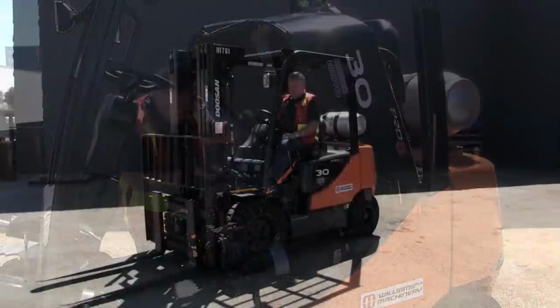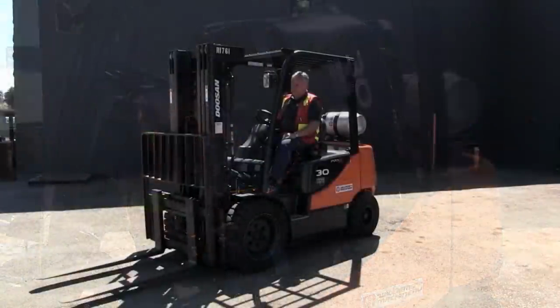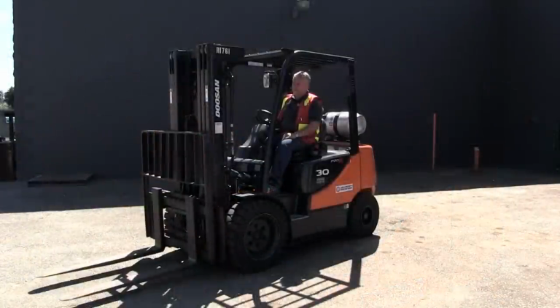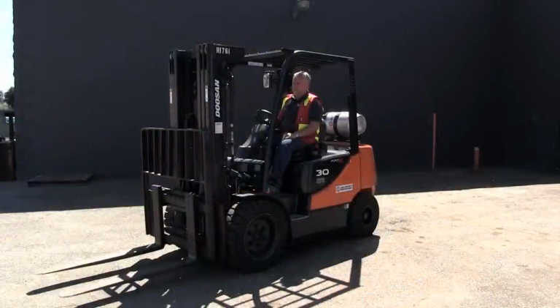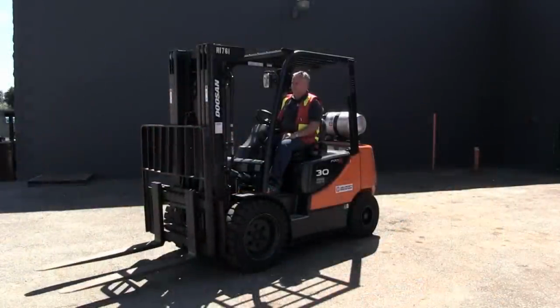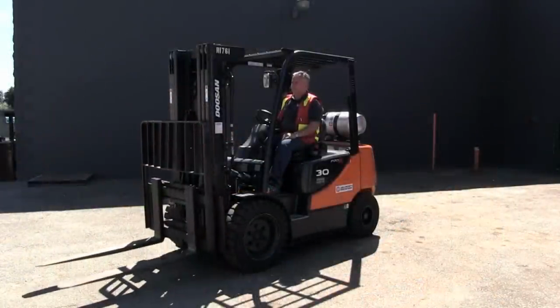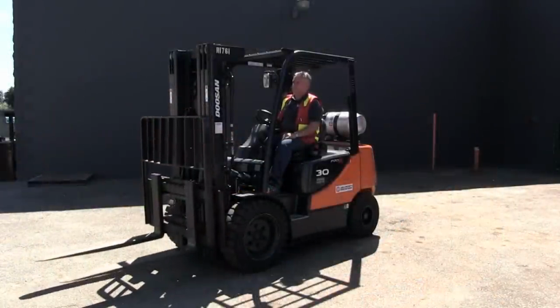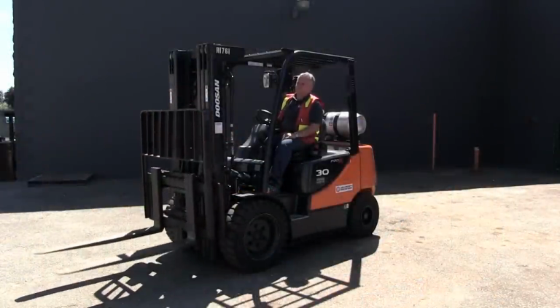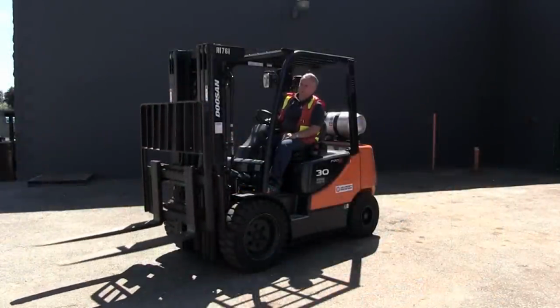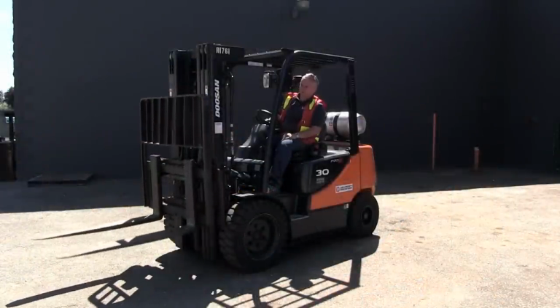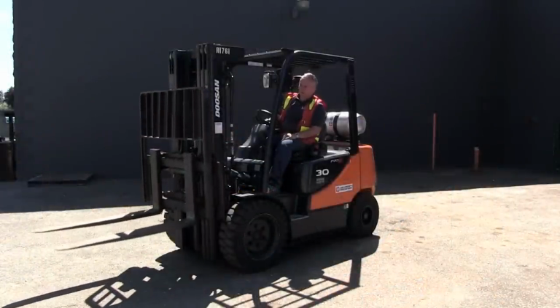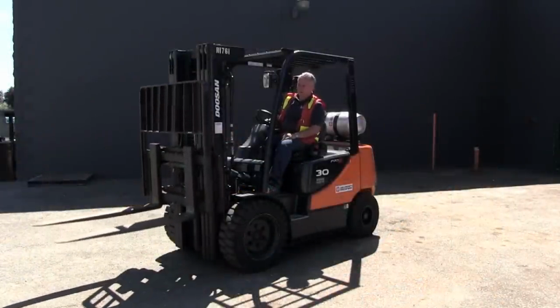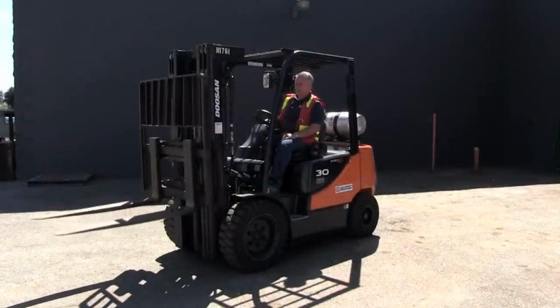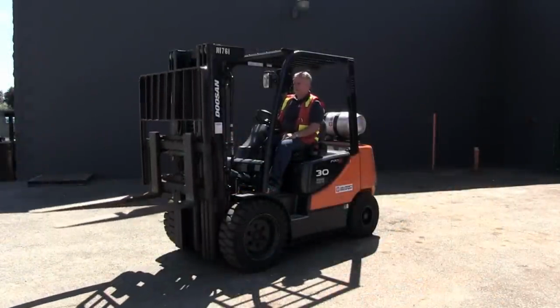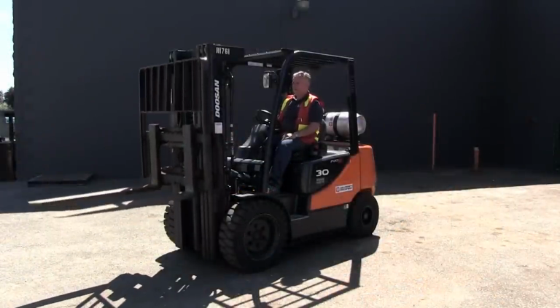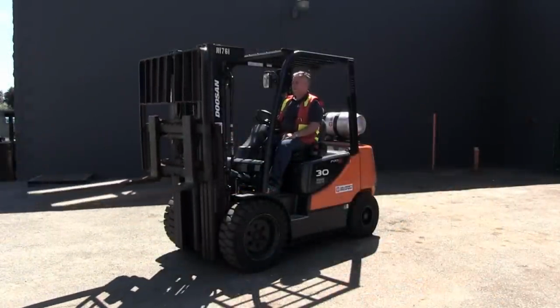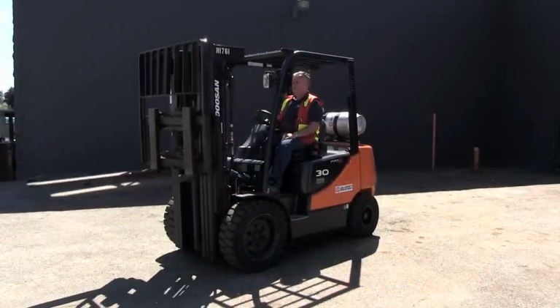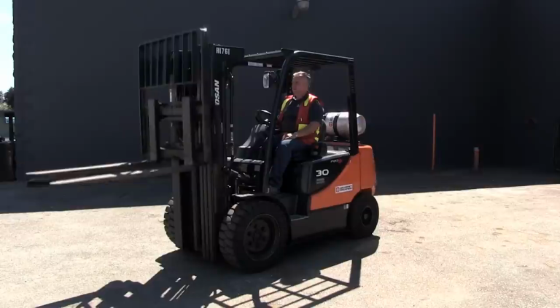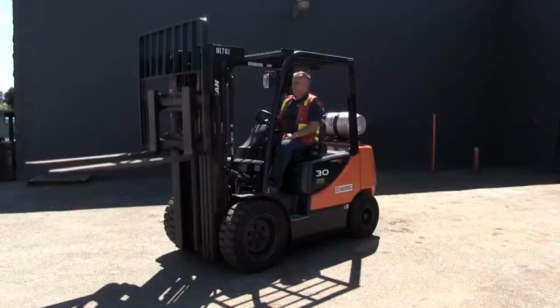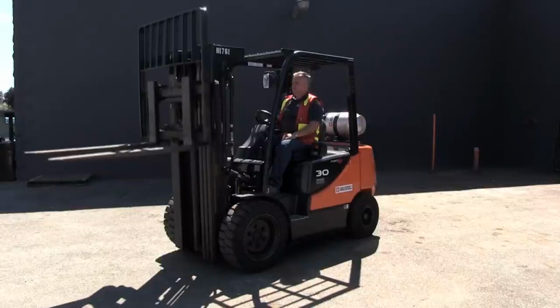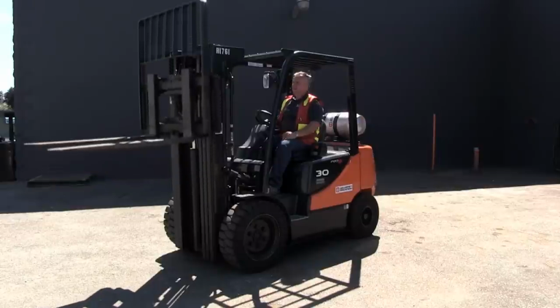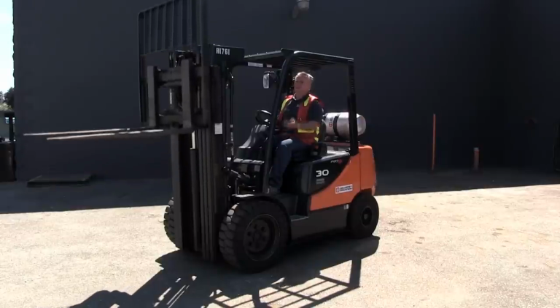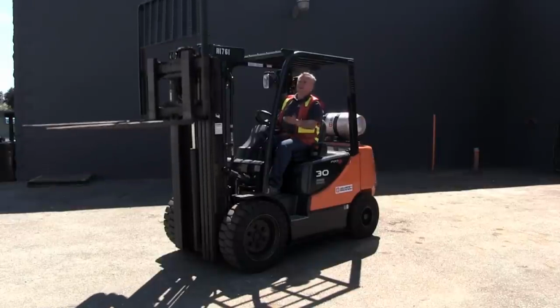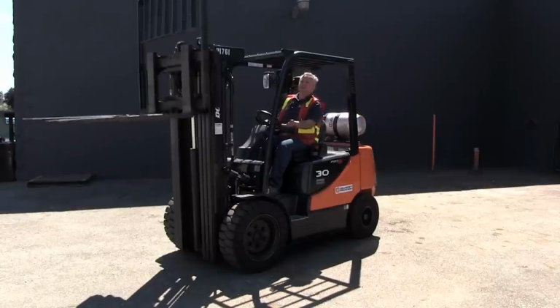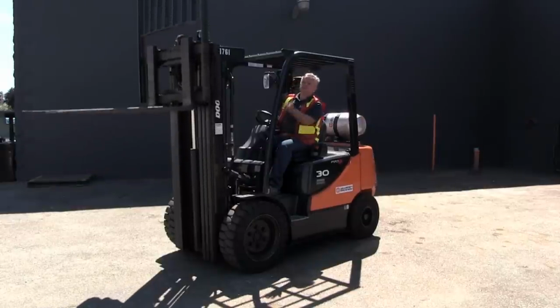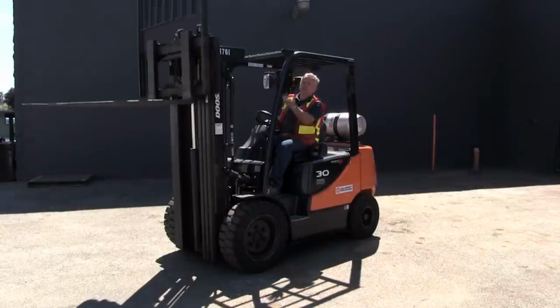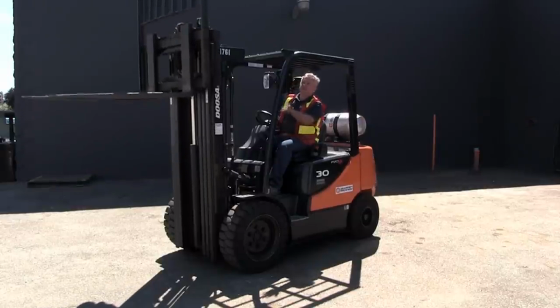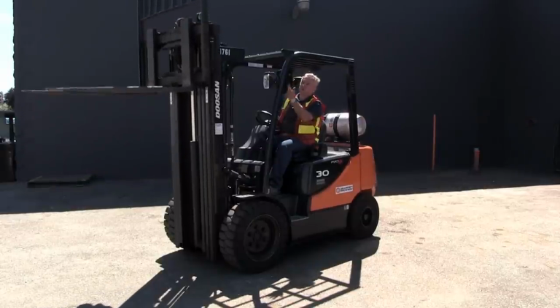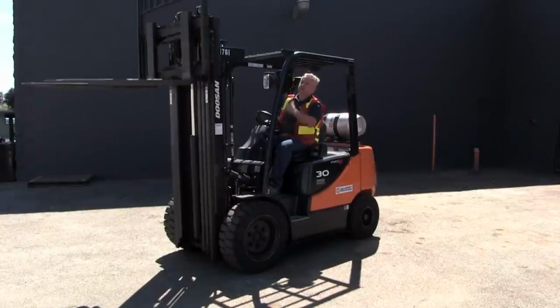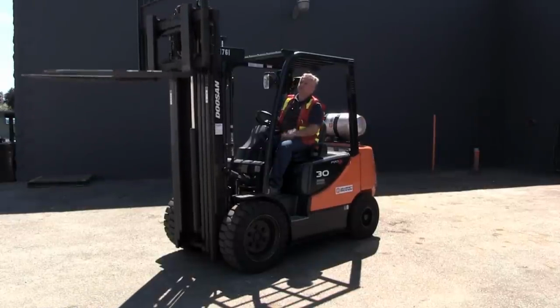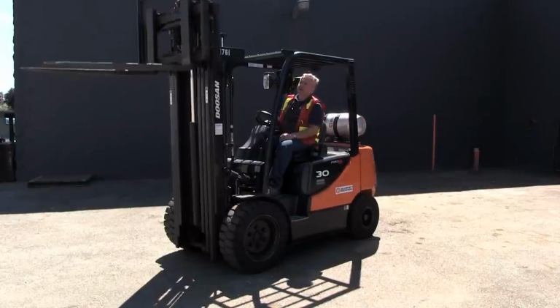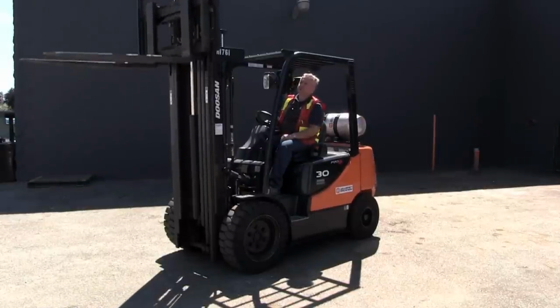We'll just raise it up. Notice when I rev the engine it goes up faster.